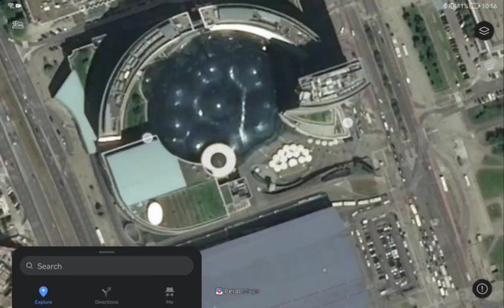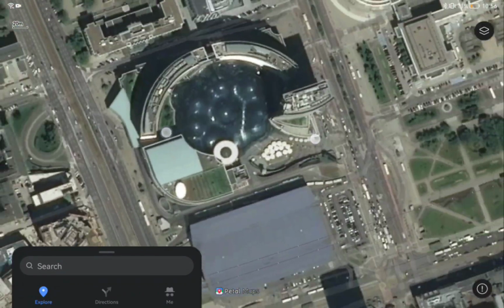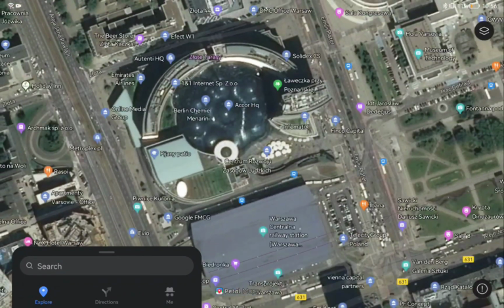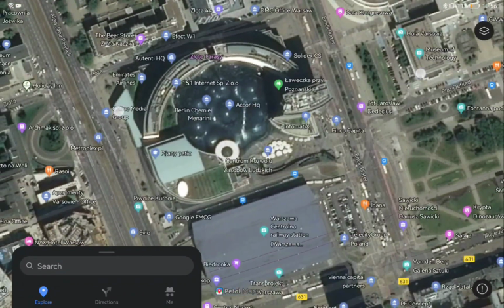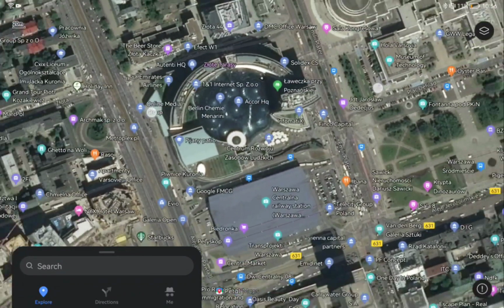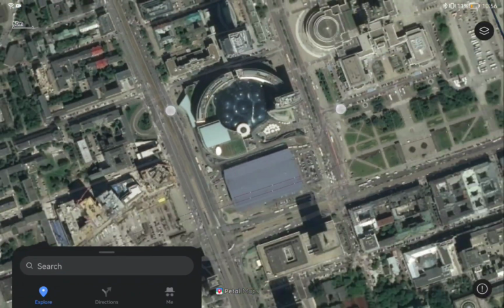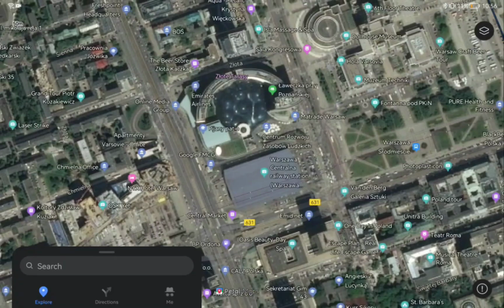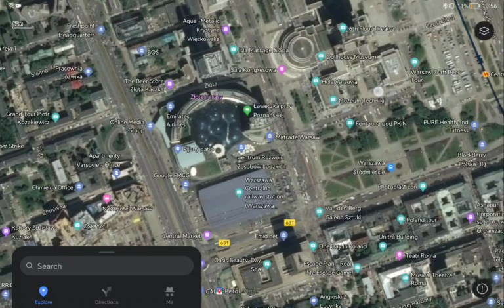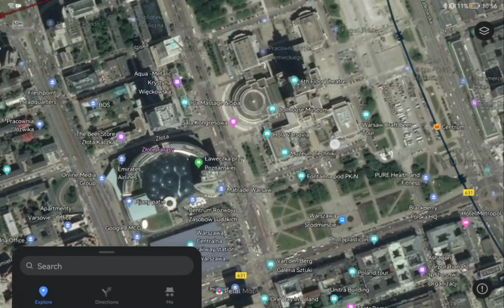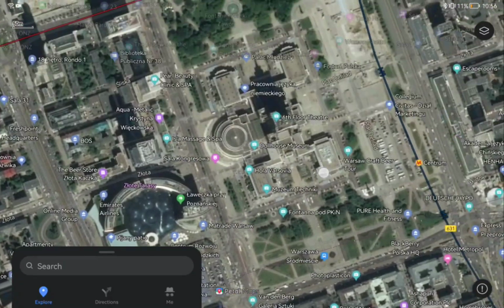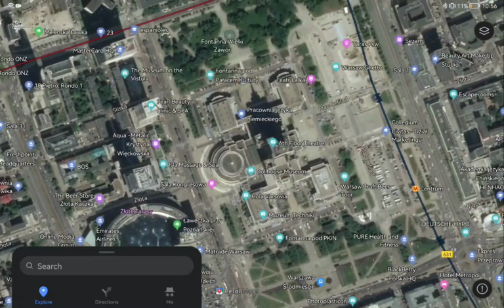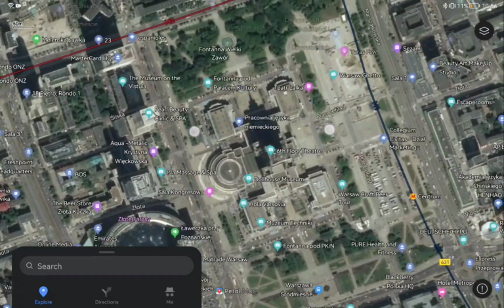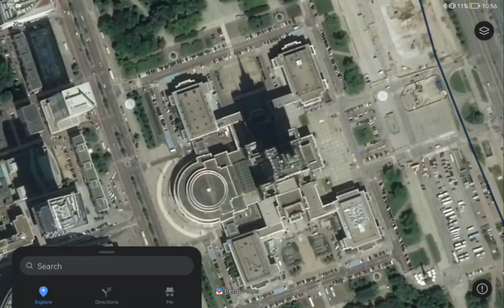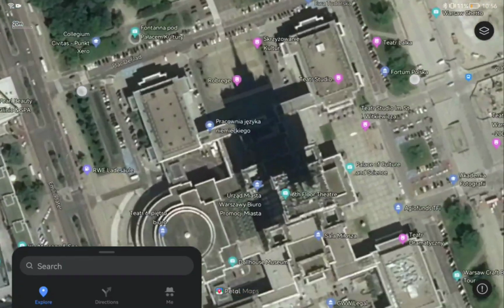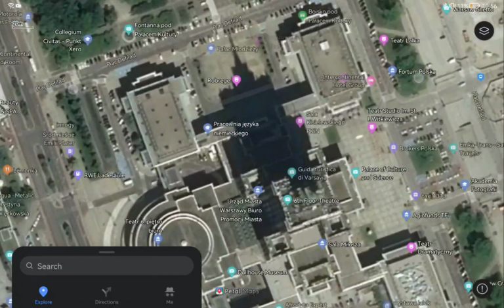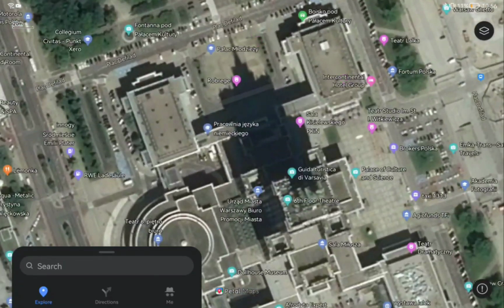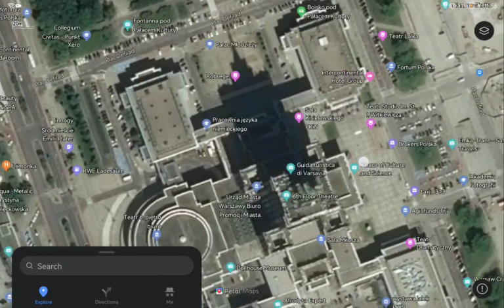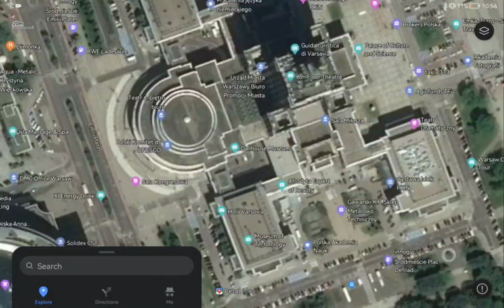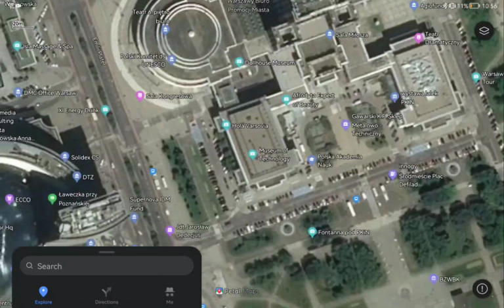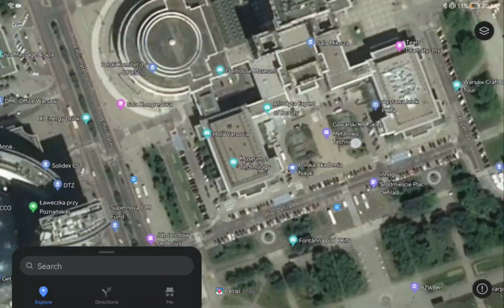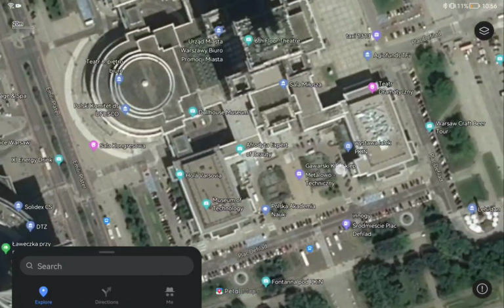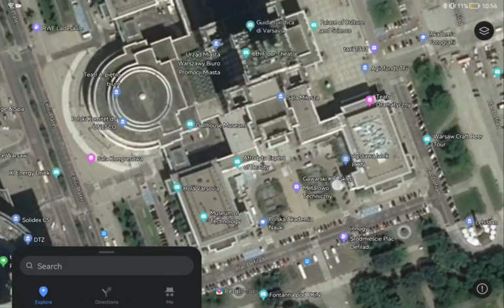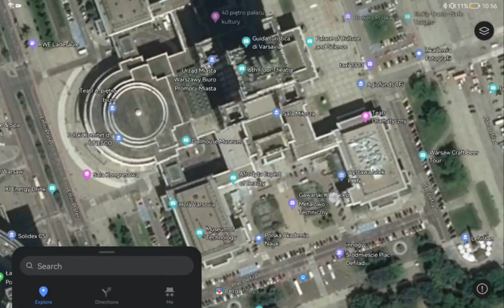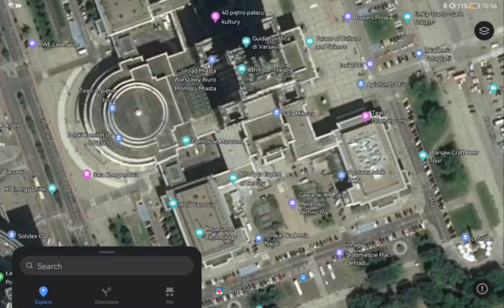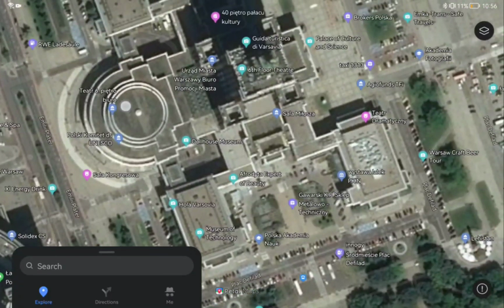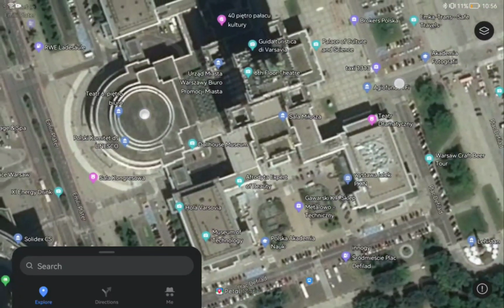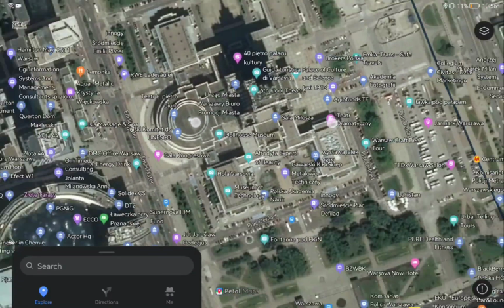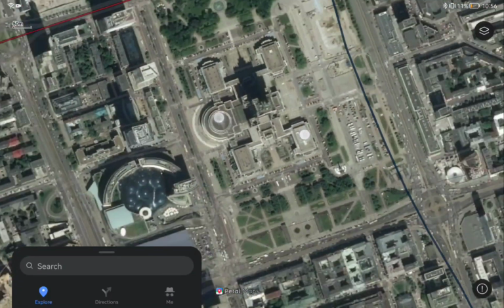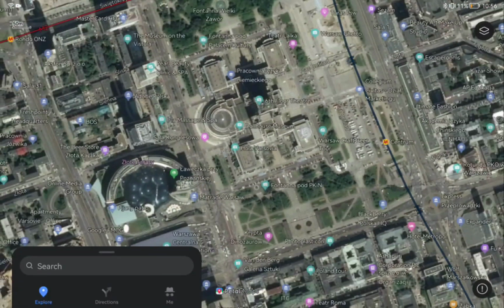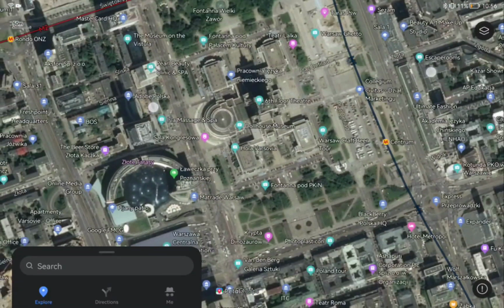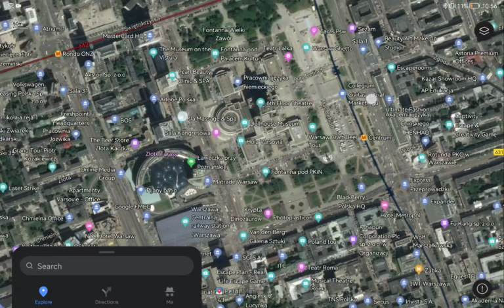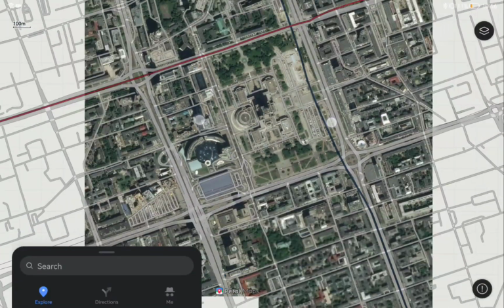I hope they will still try to improve the quality of photos to provide us a better experience while using PedalMaps.